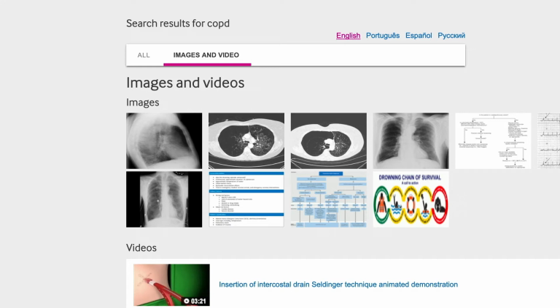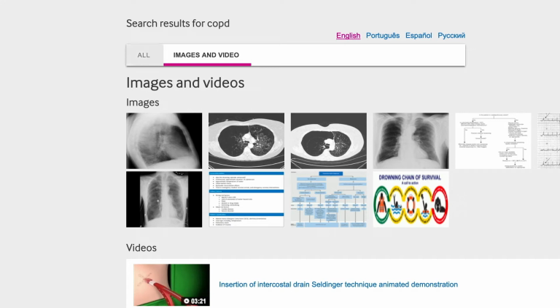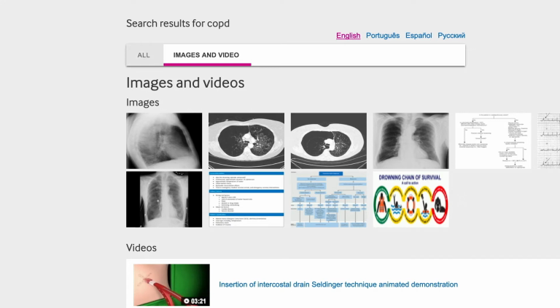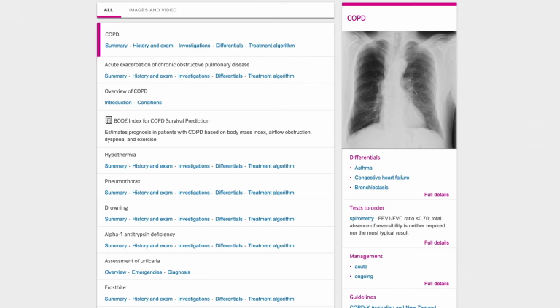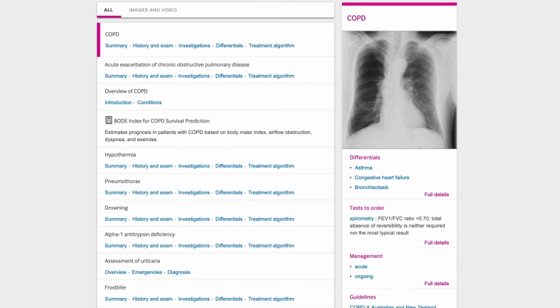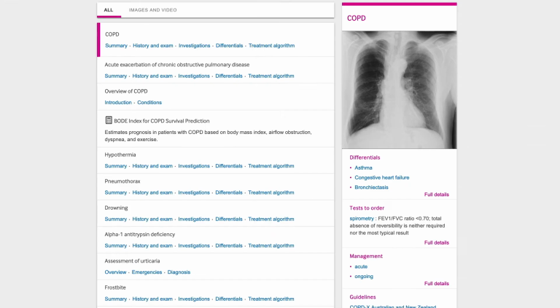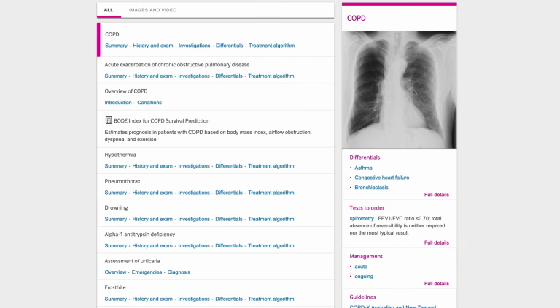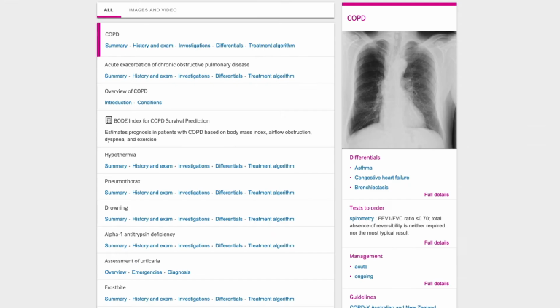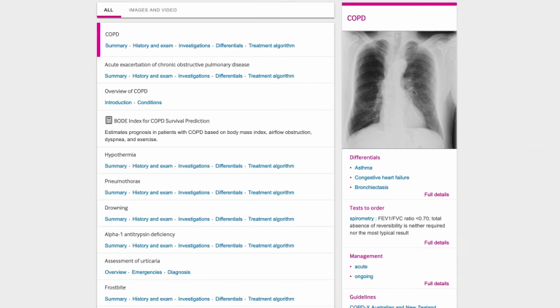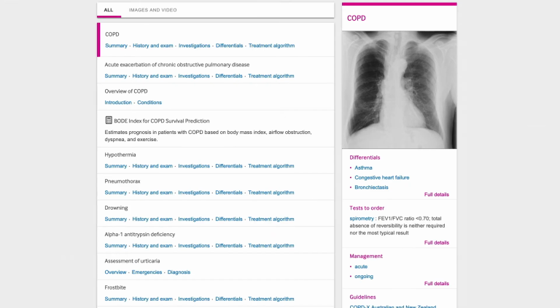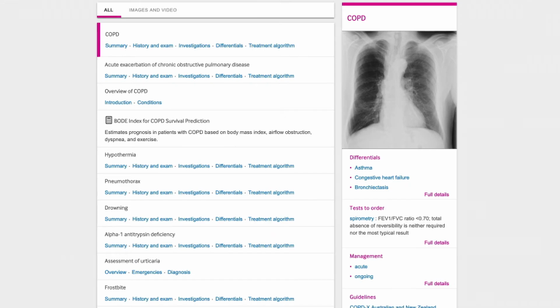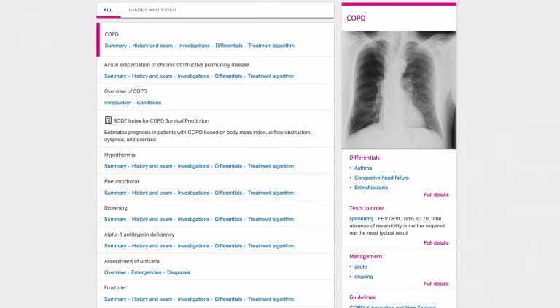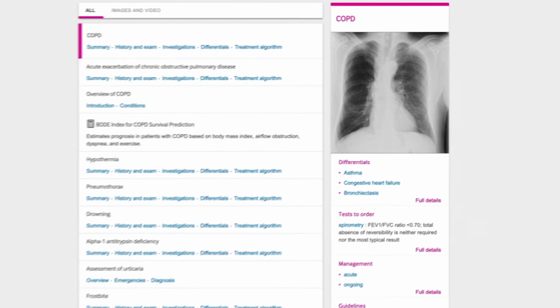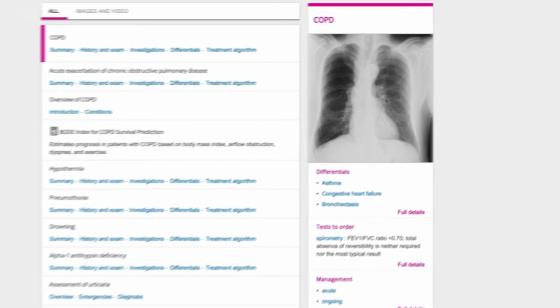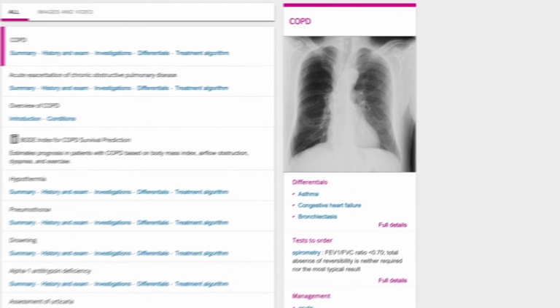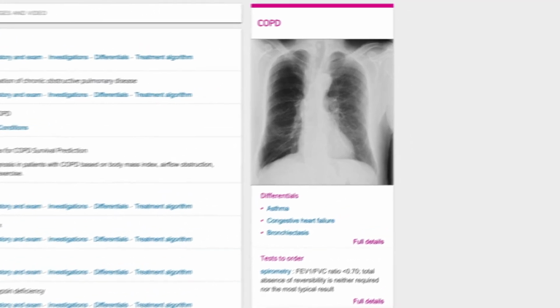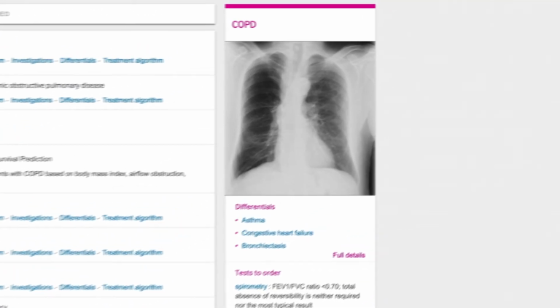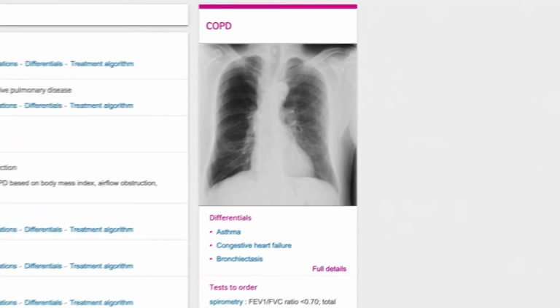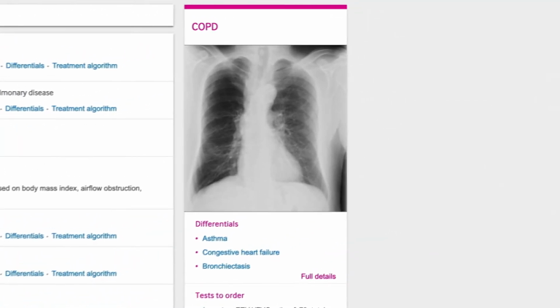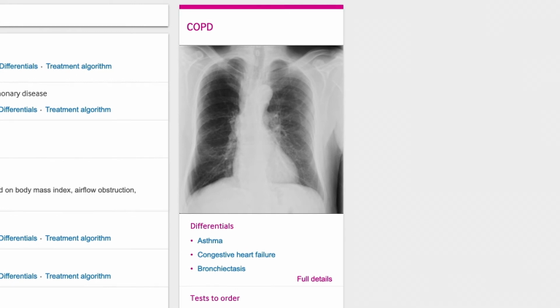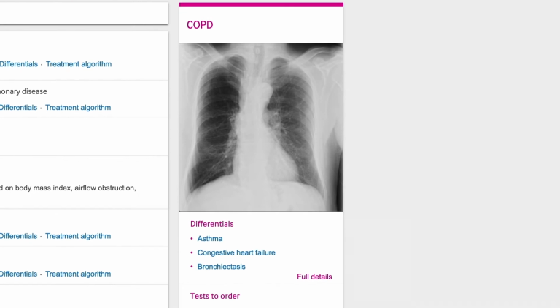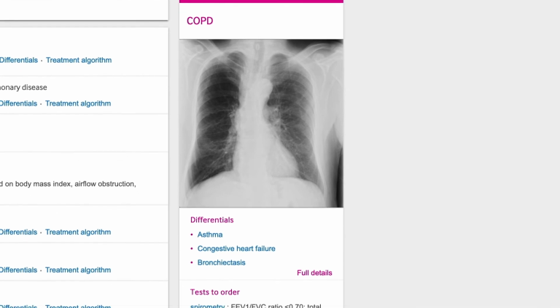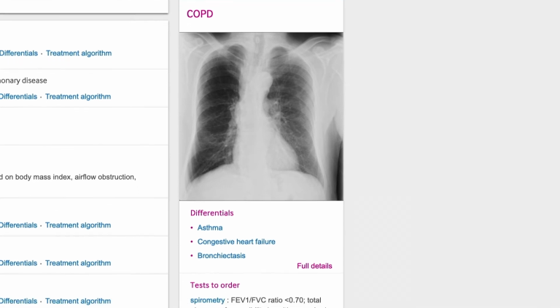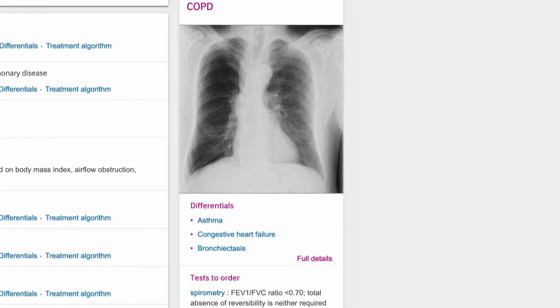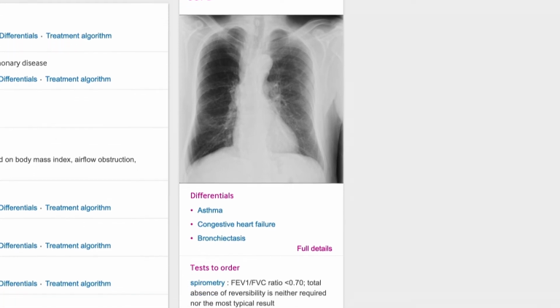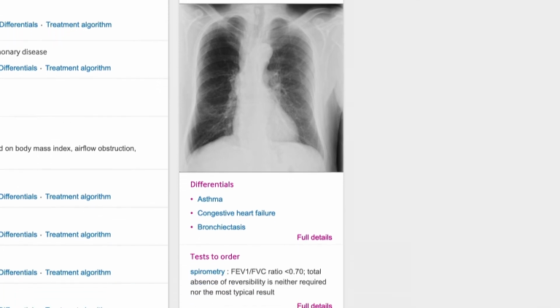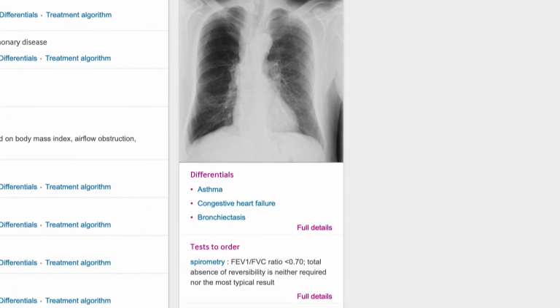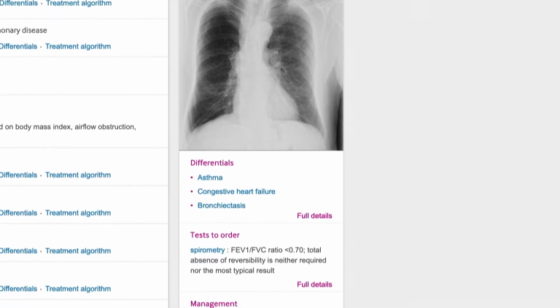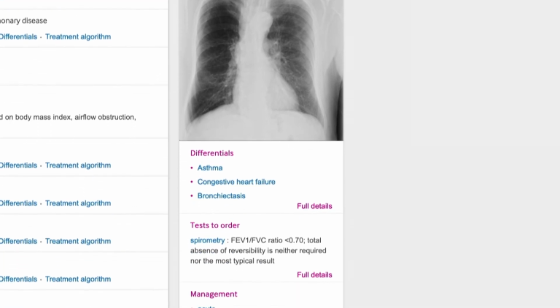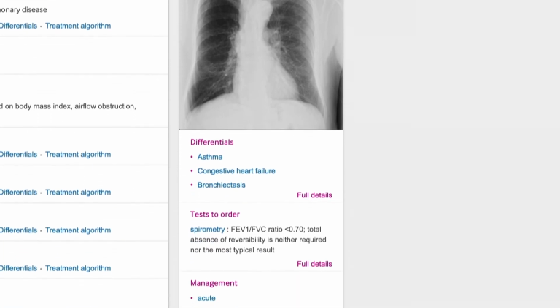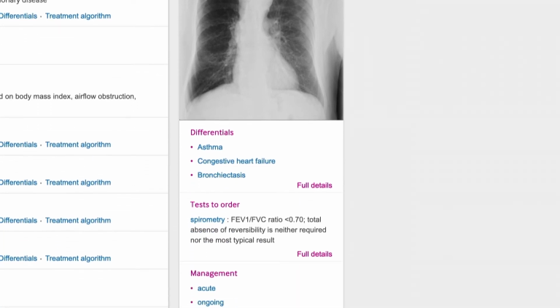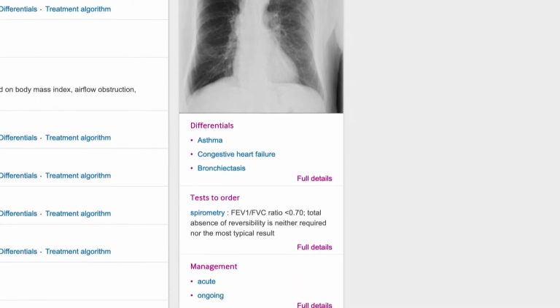On the right-hand side, key information is shown for your top results including images, differentials, tests to order, and management.